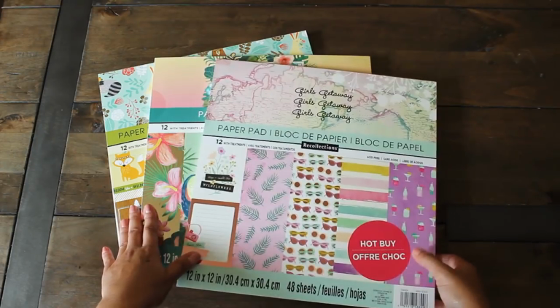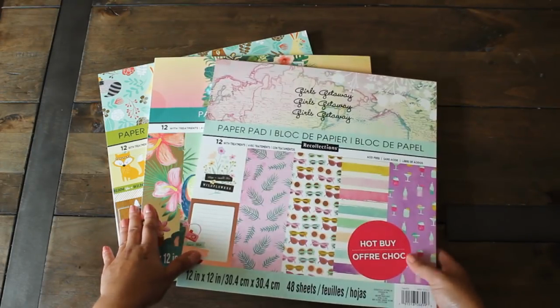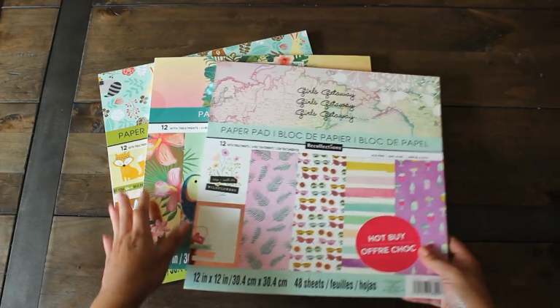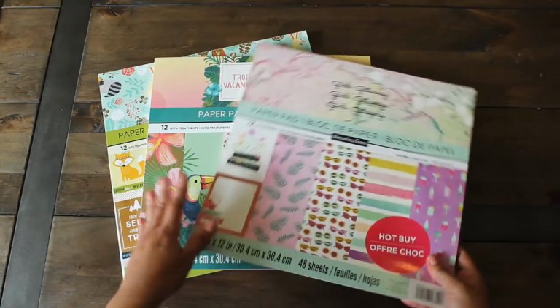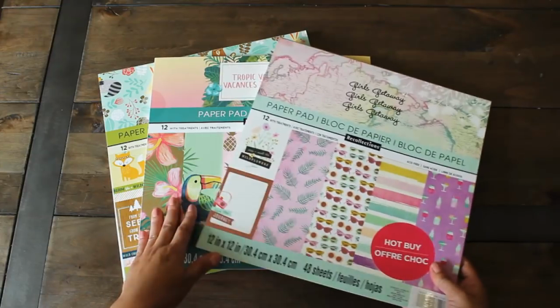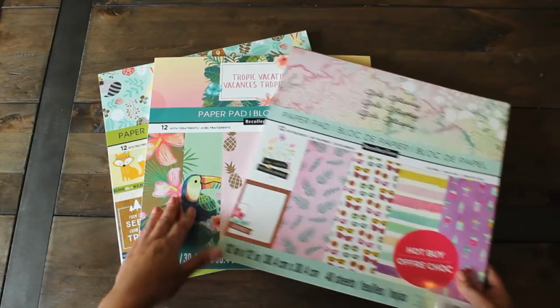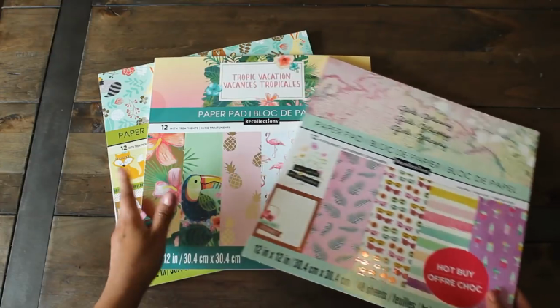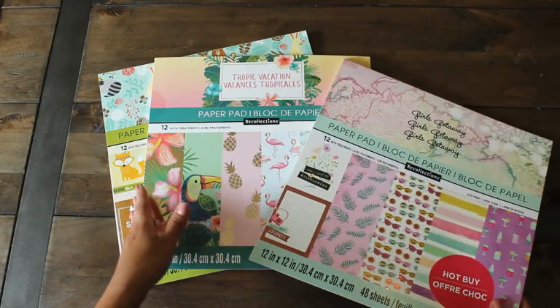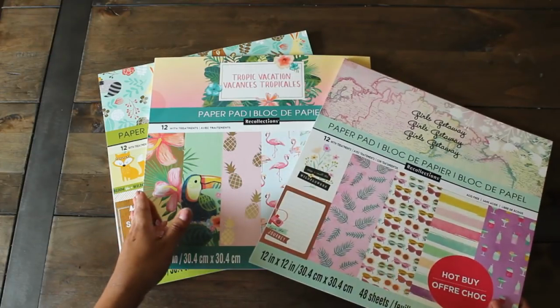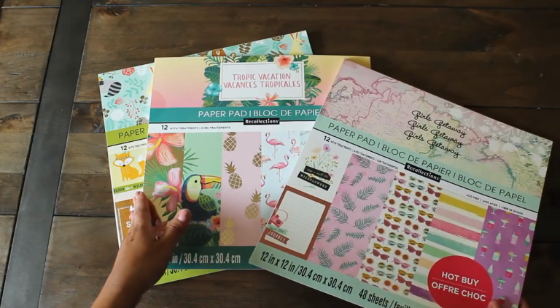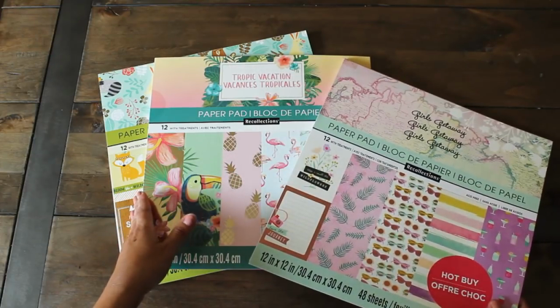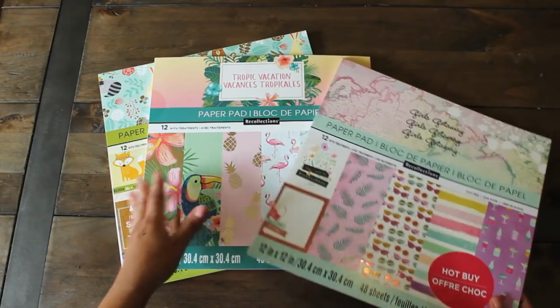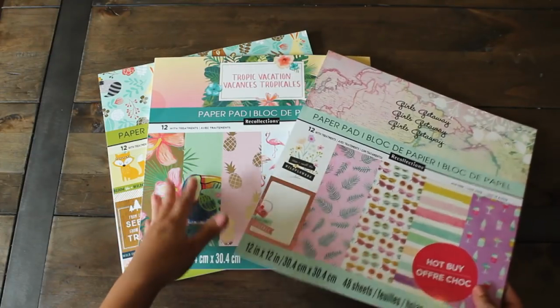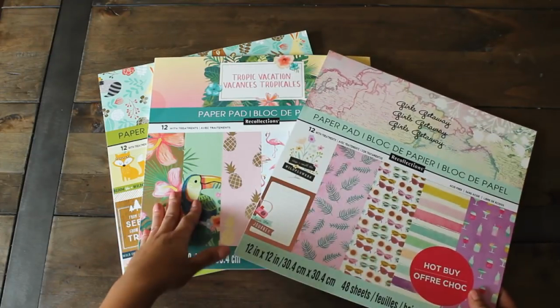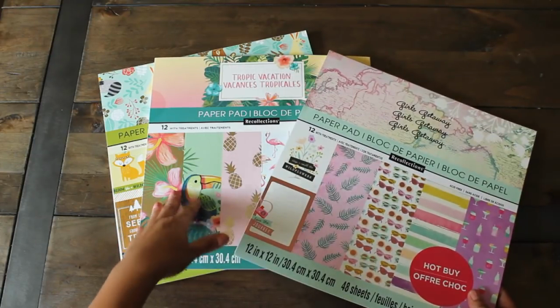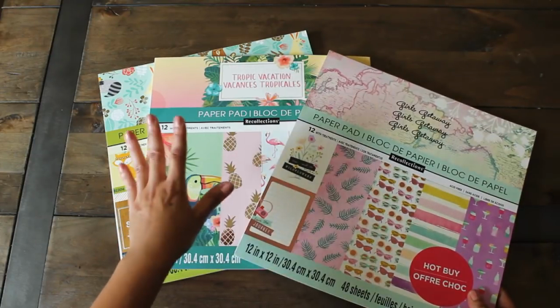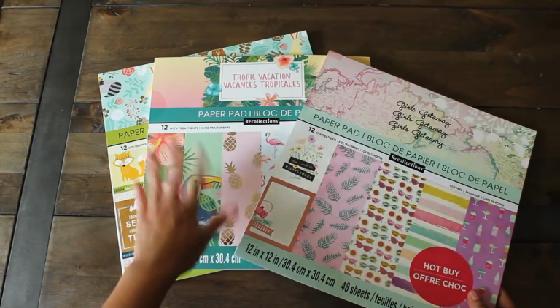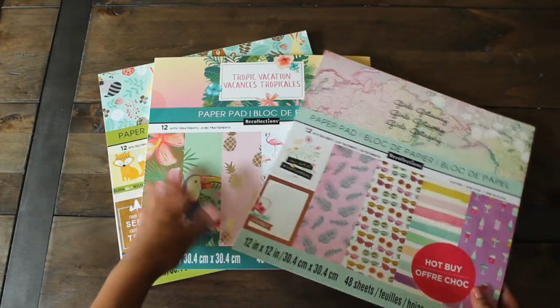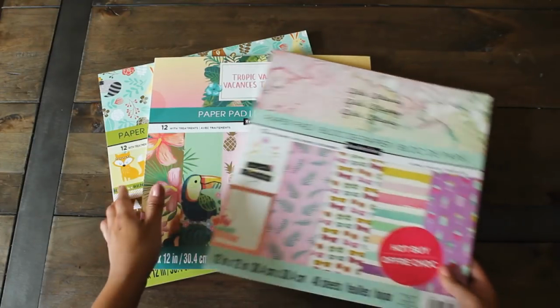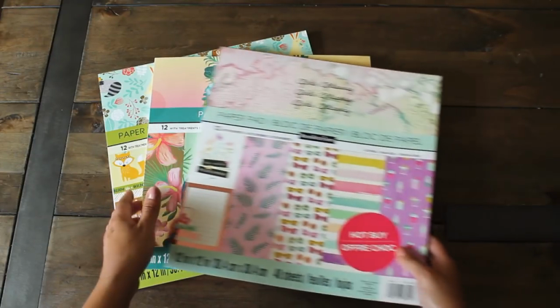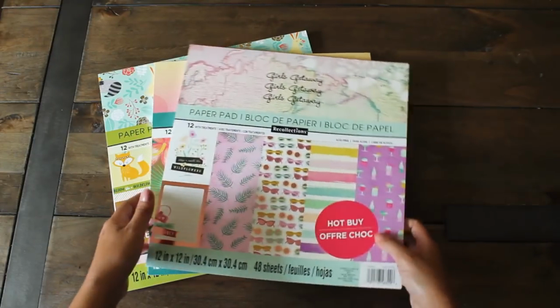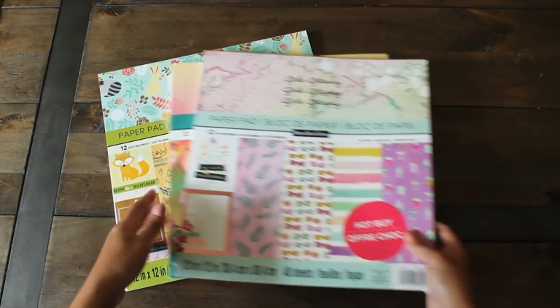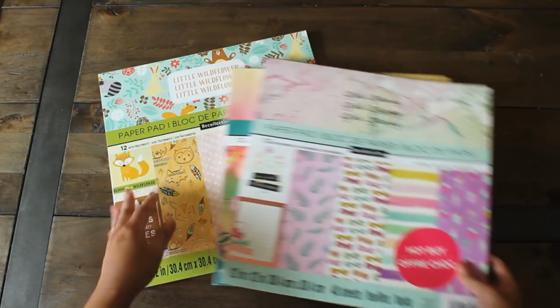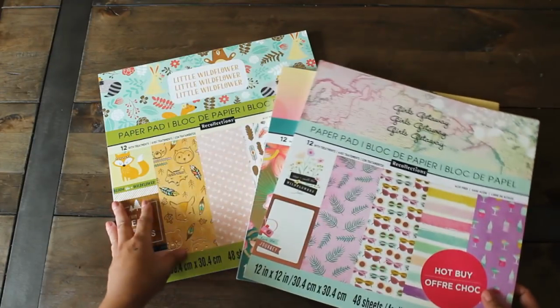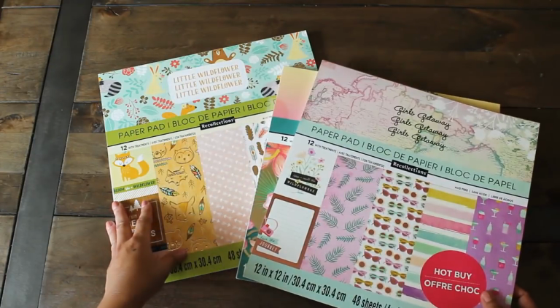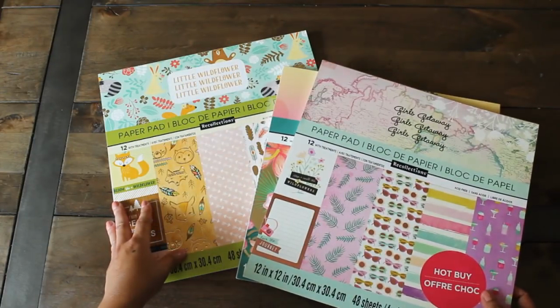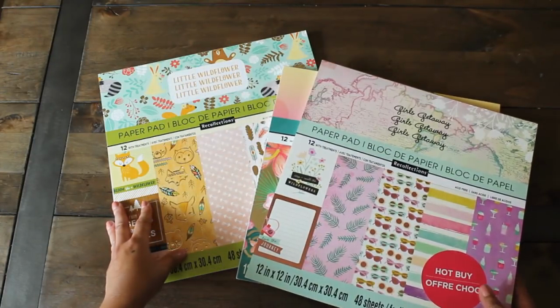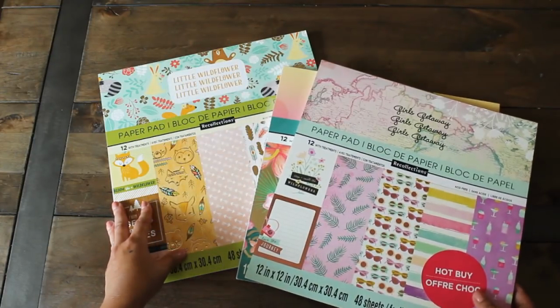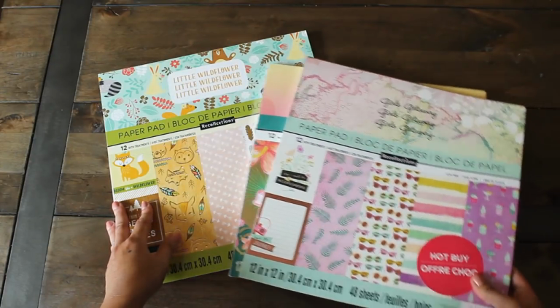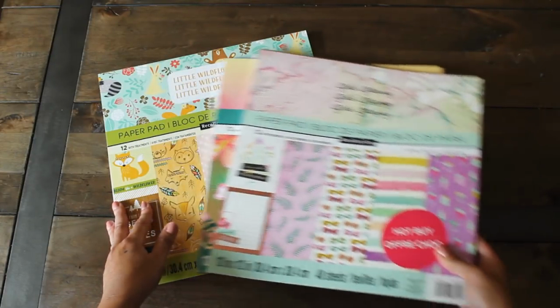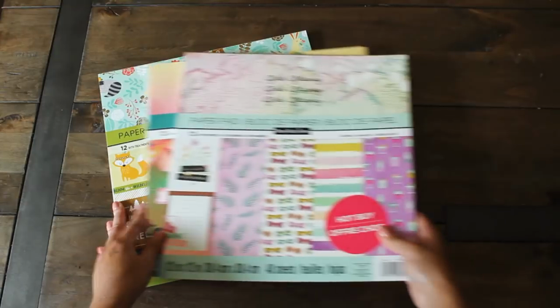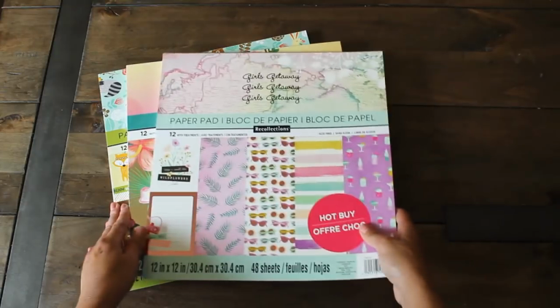We're going to do a flip through of these three pads: Tropic Vacation and Little Wildflower.